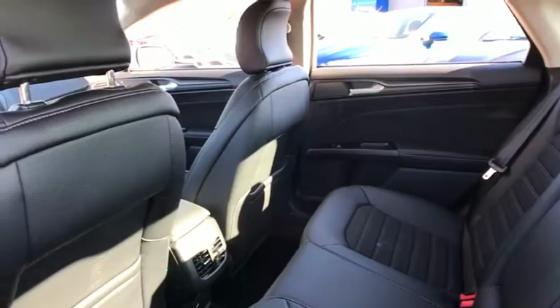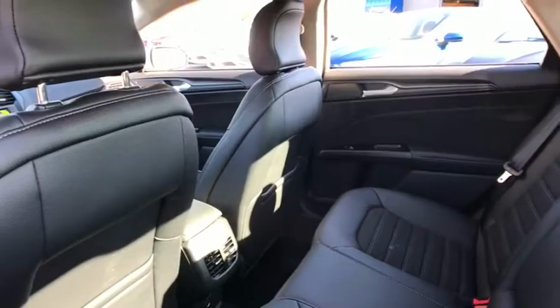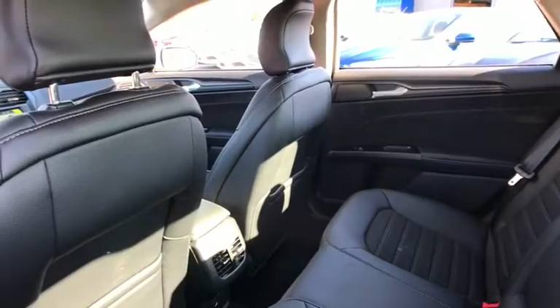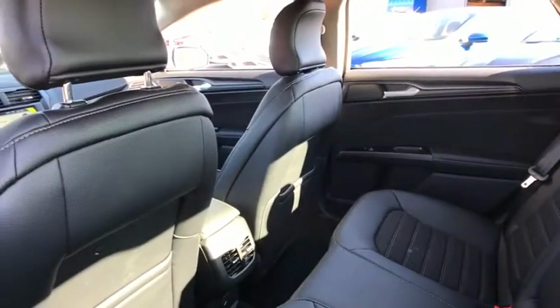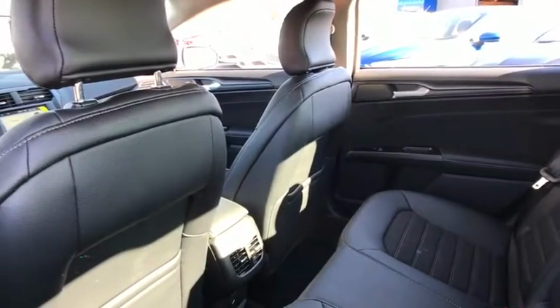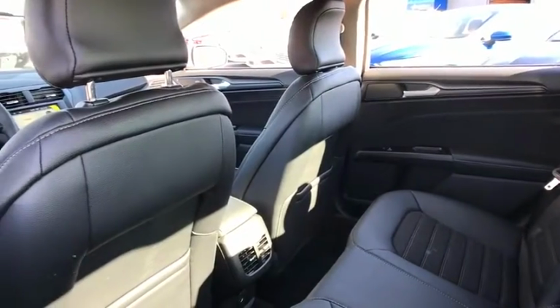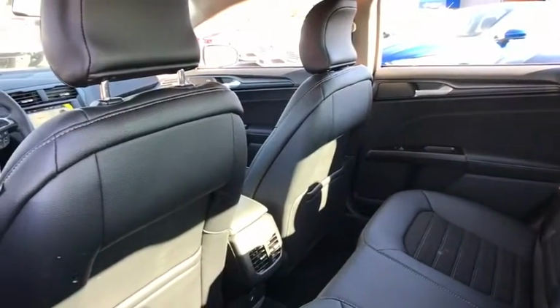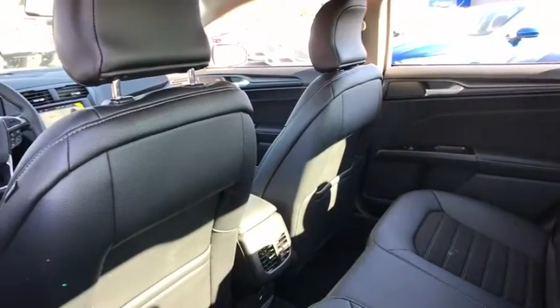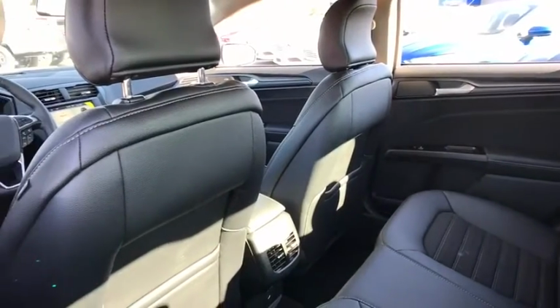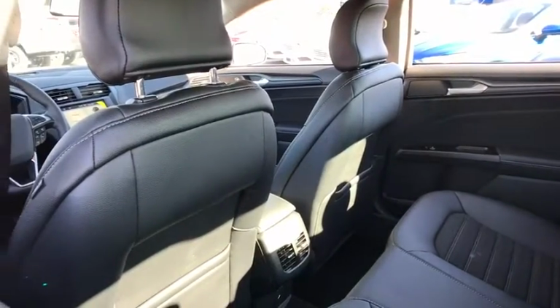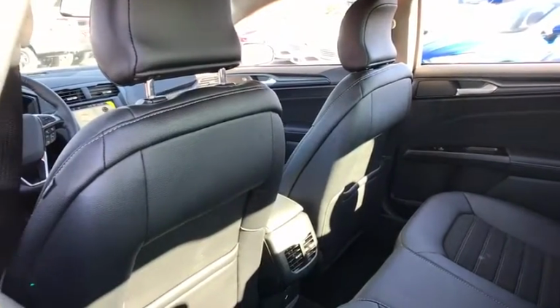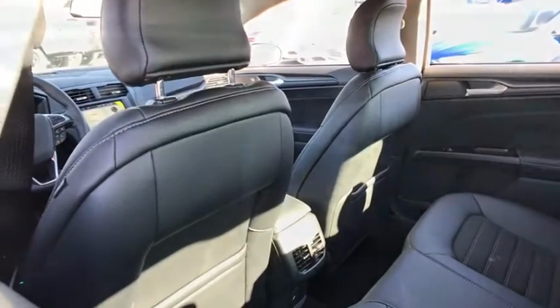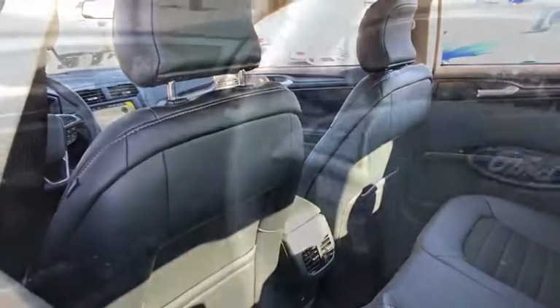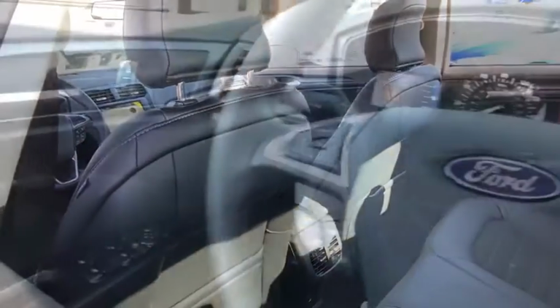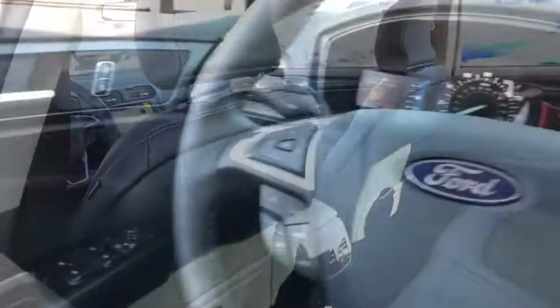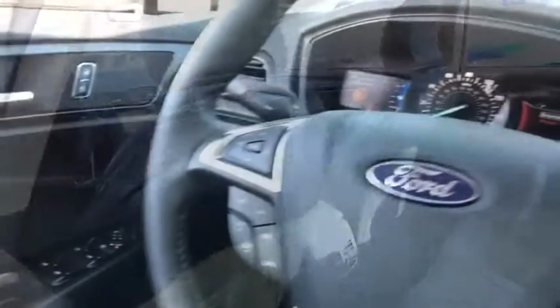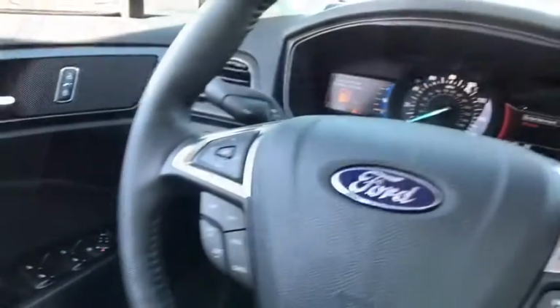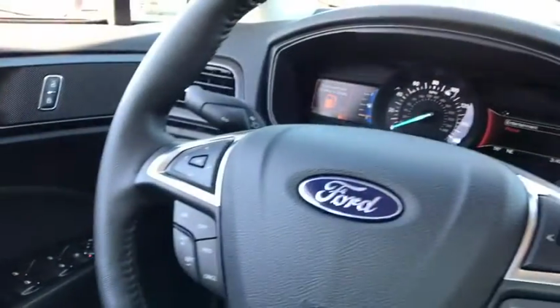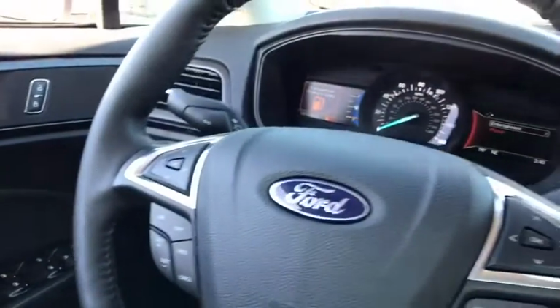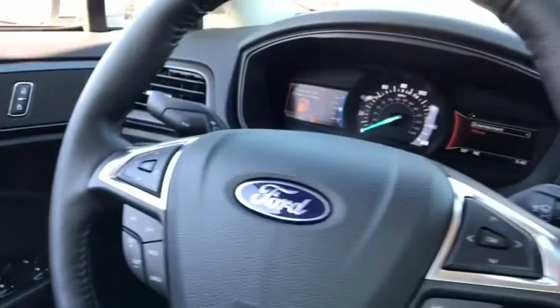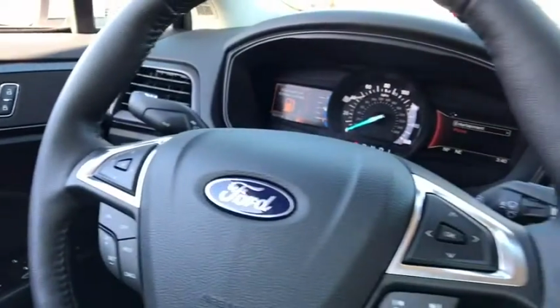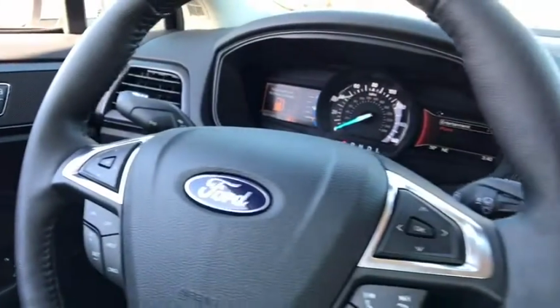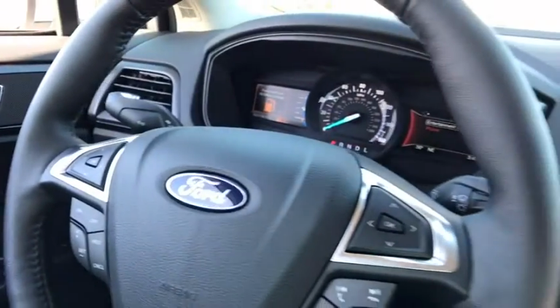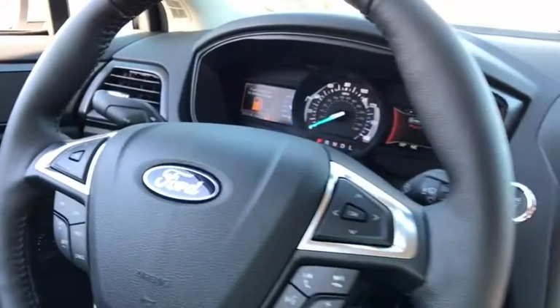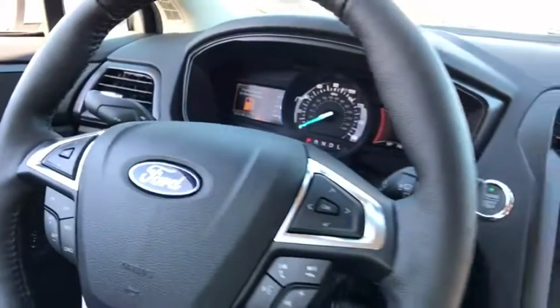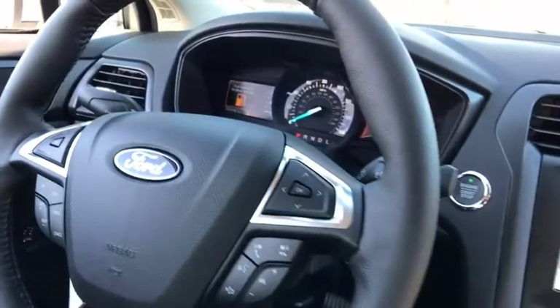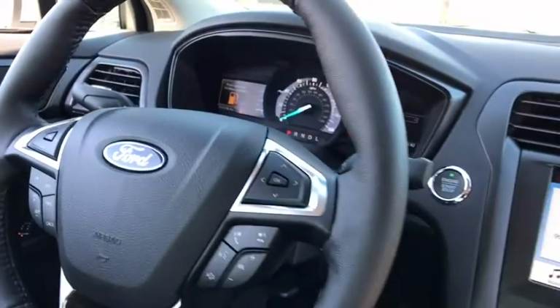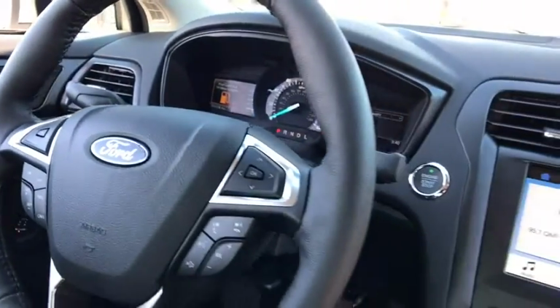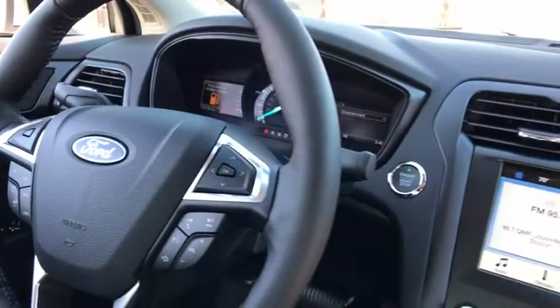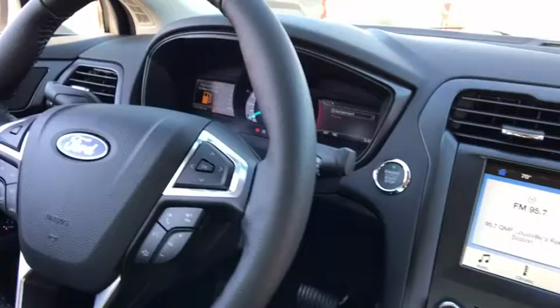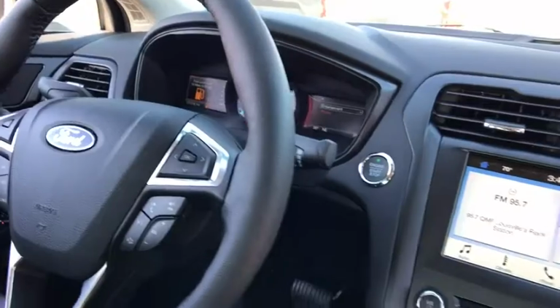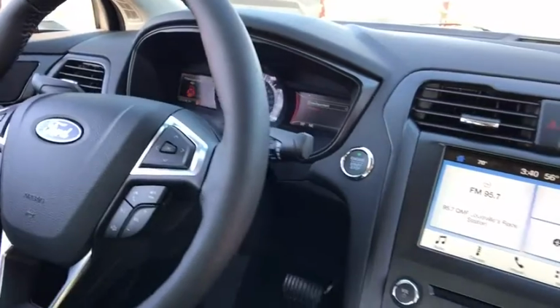Brake assist, power moonroof, tachometer, overhead console. Come see the car for yourself.